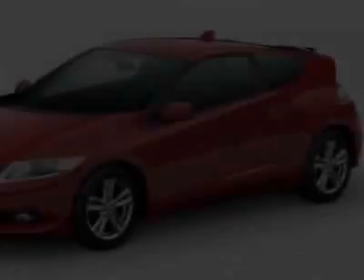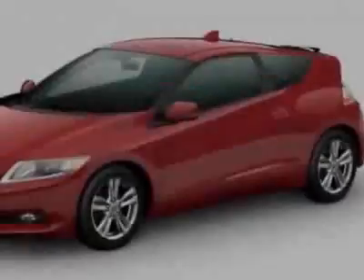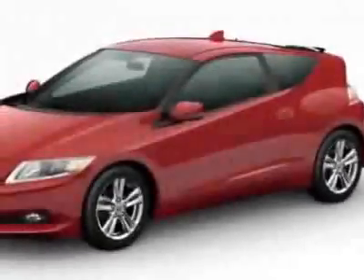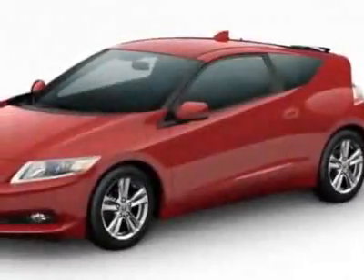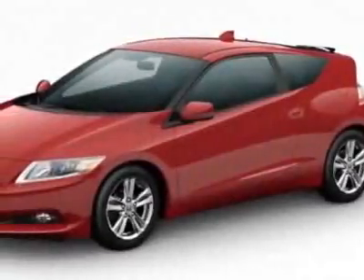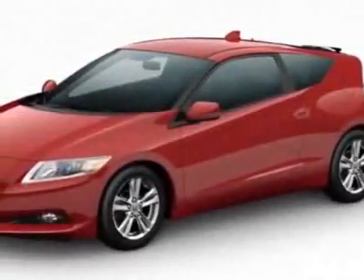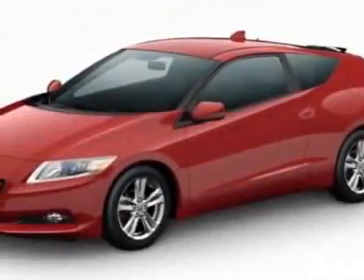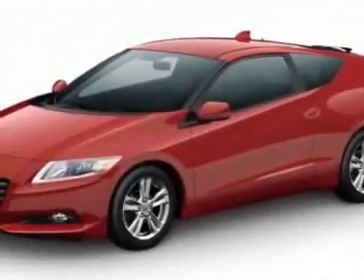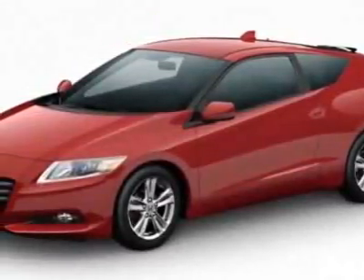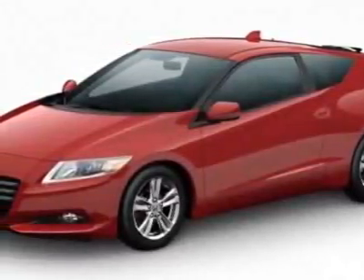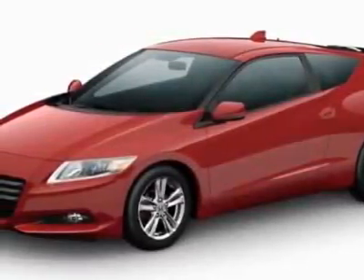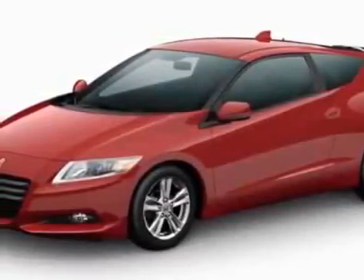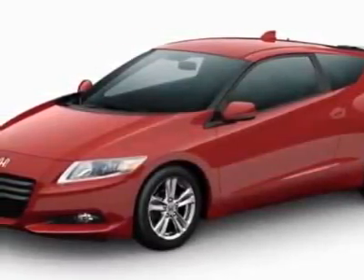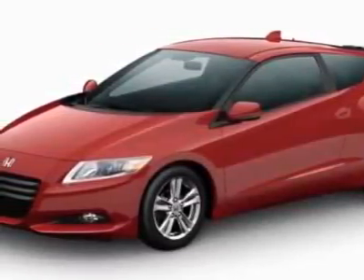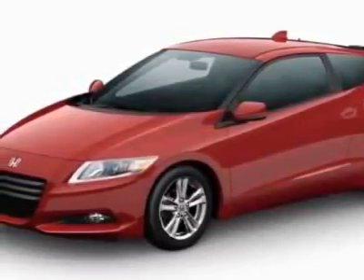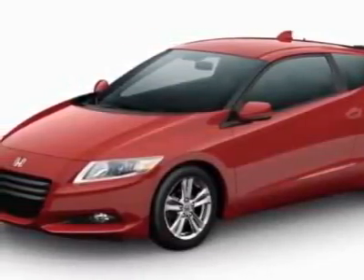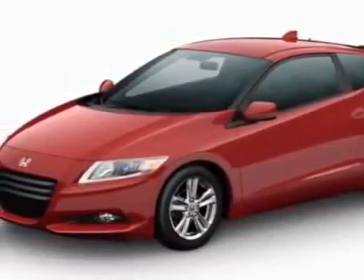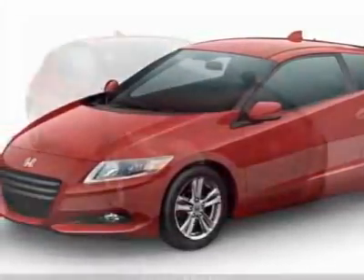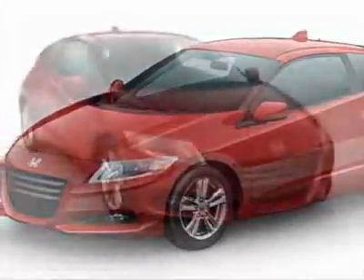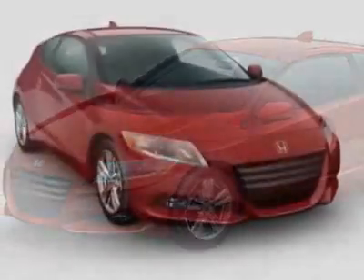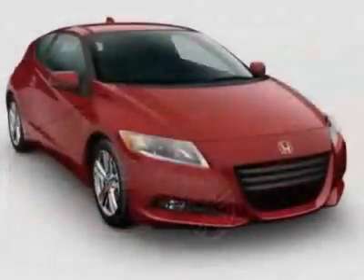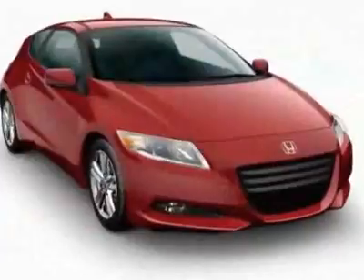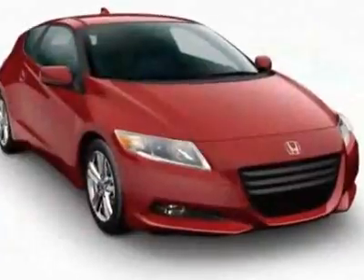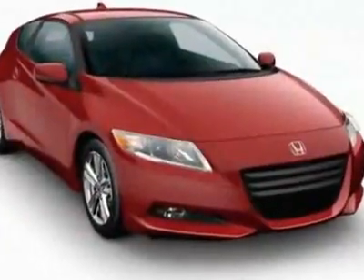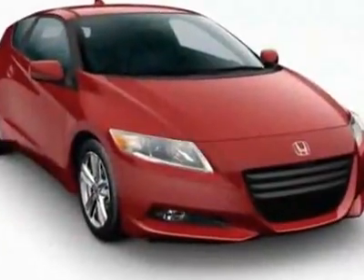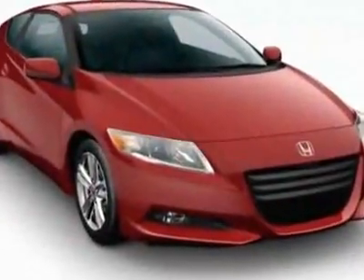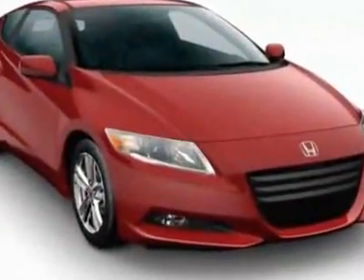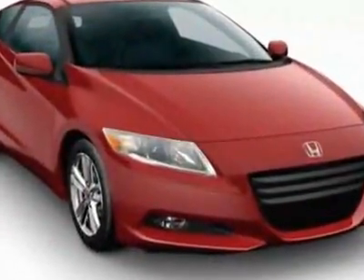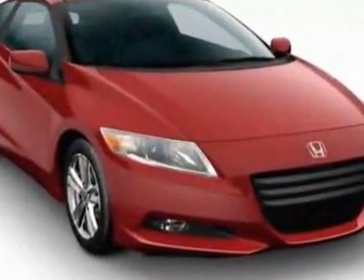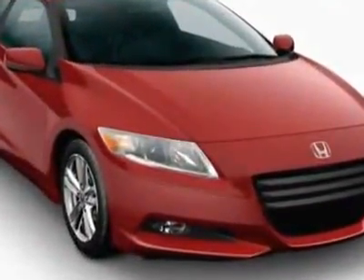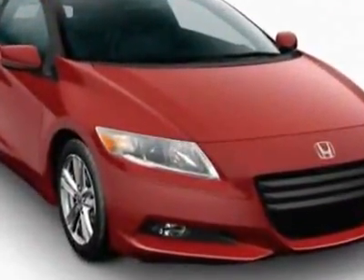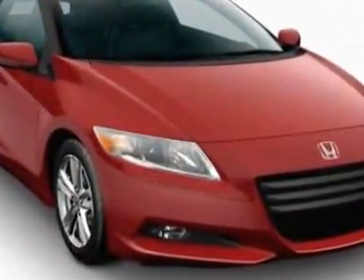Check out this new 2011 Honda CR-Z. For your protection, this vehicle has a full factory warranty.